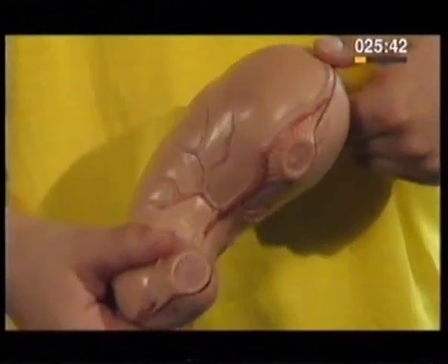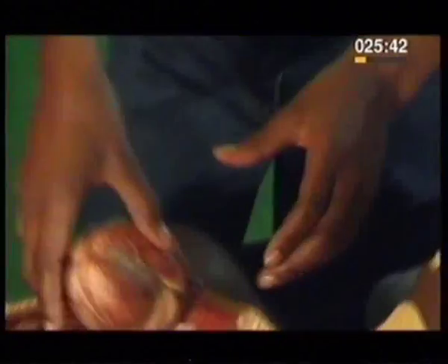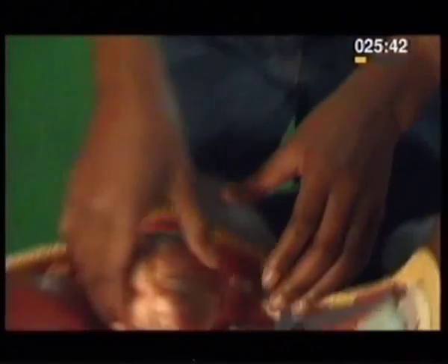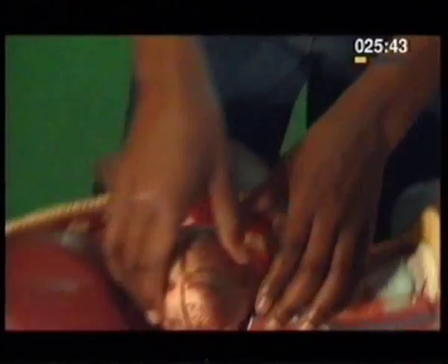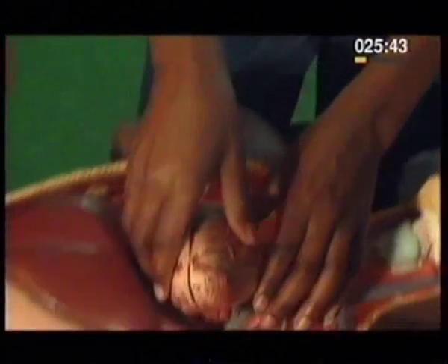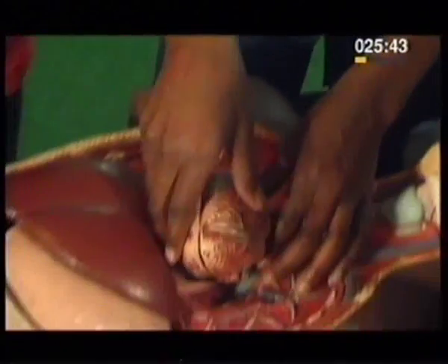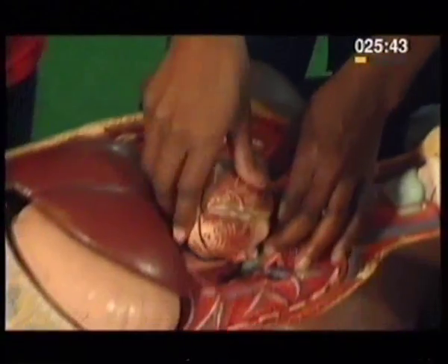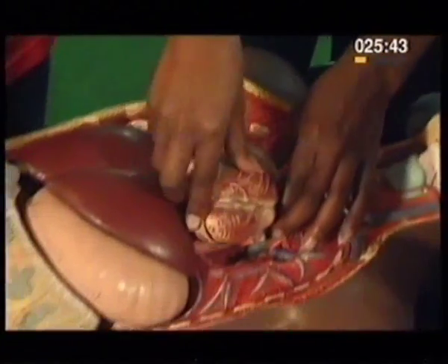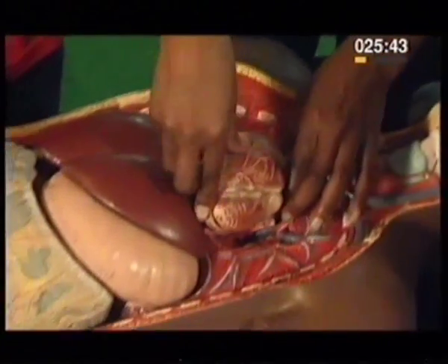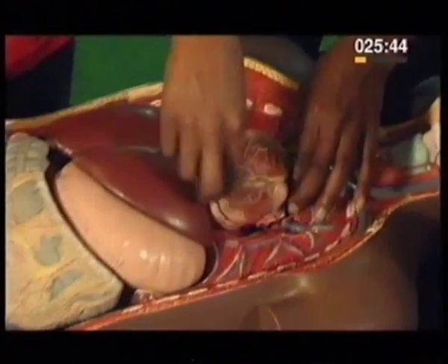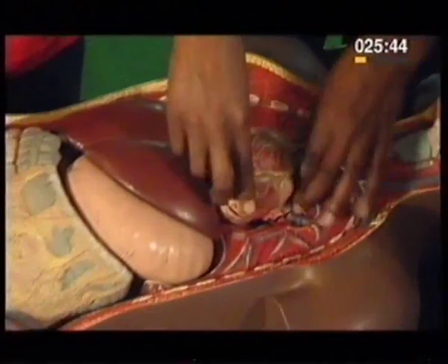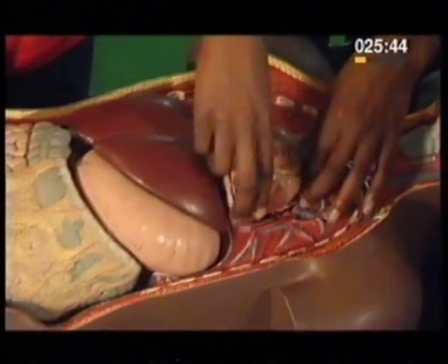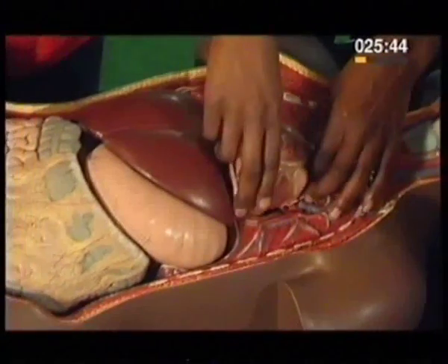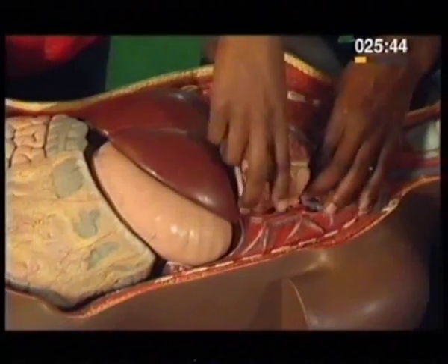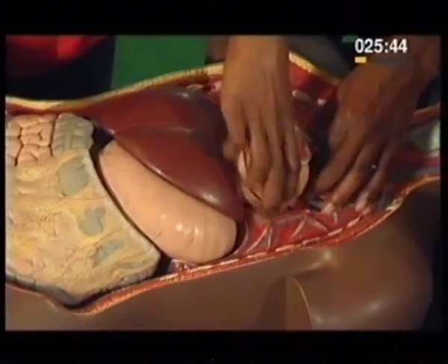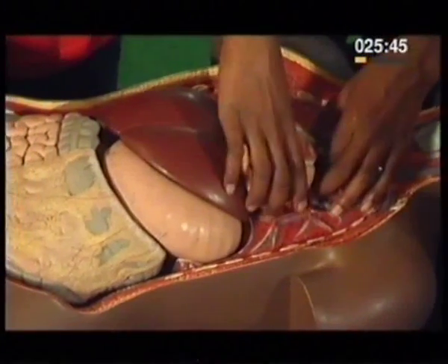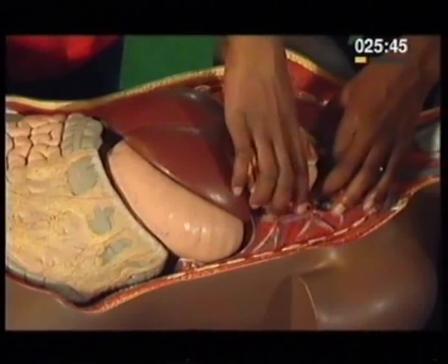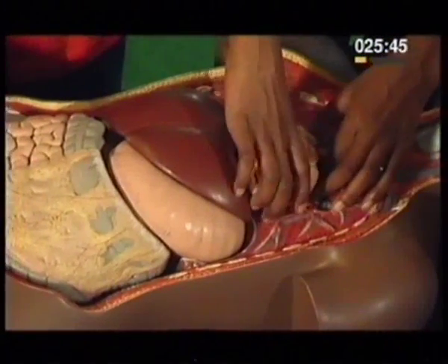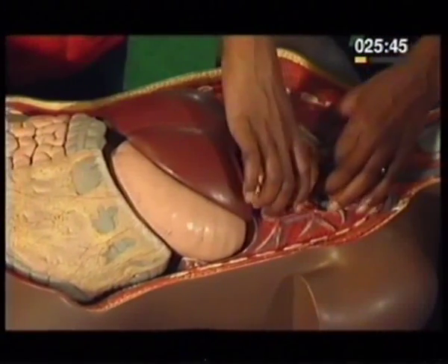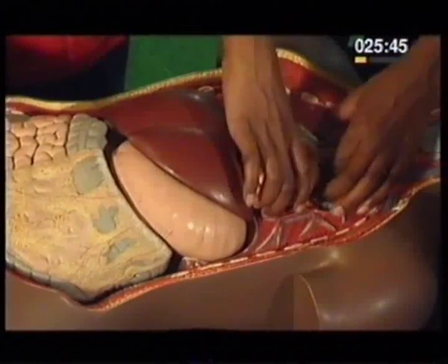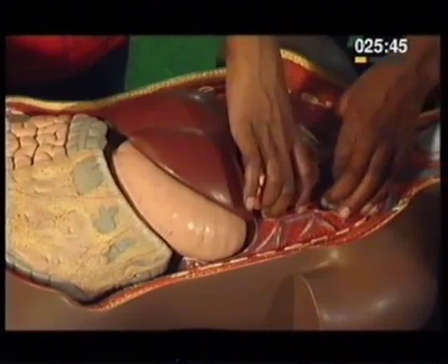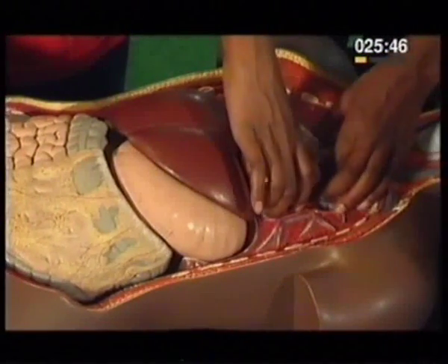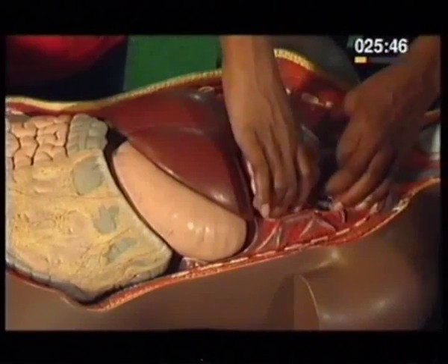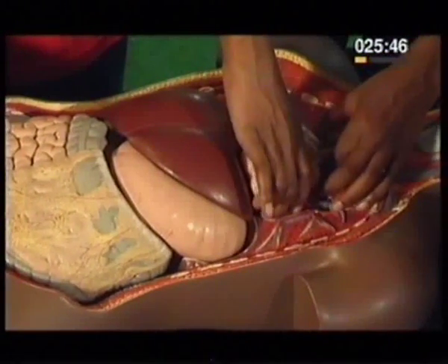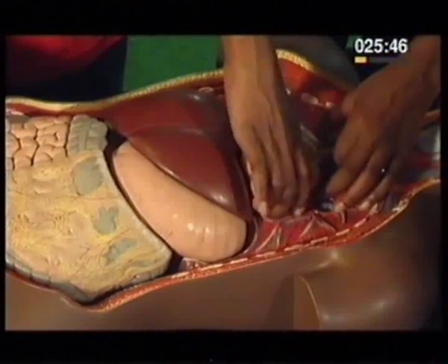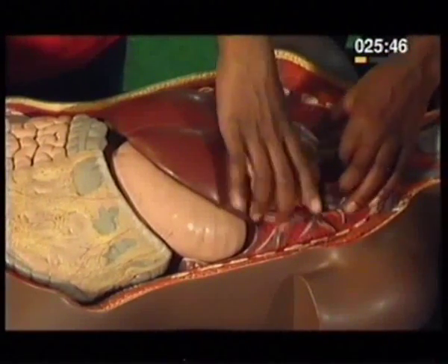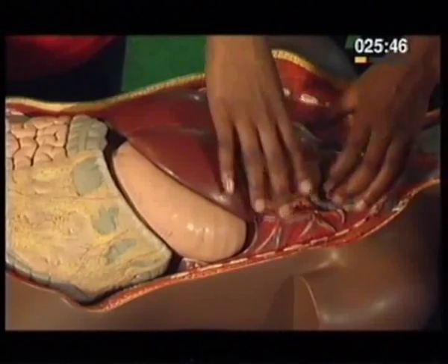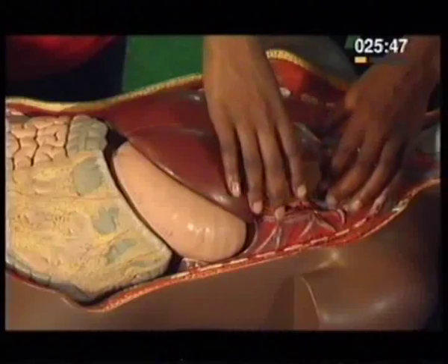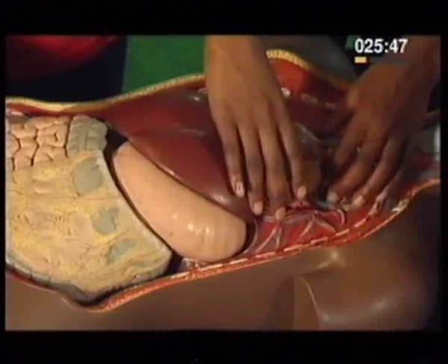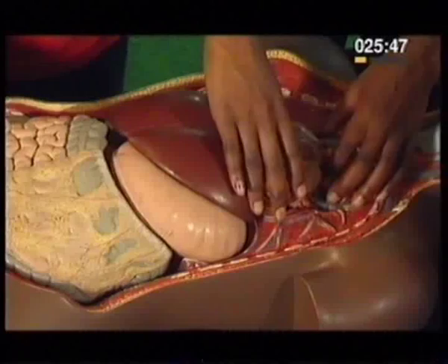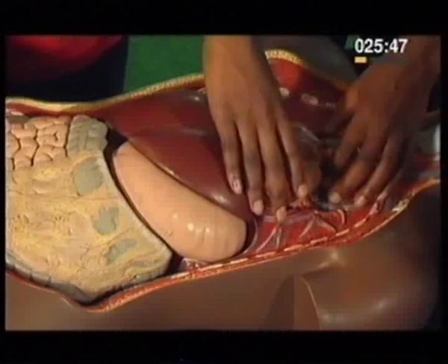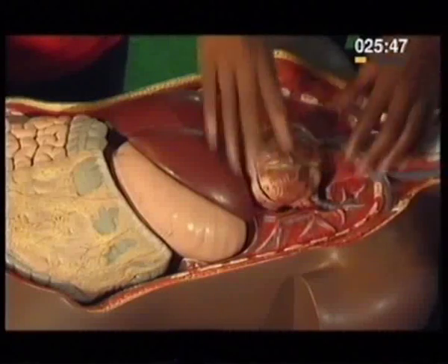The heart fits into the center of the chest, pointing to the left.